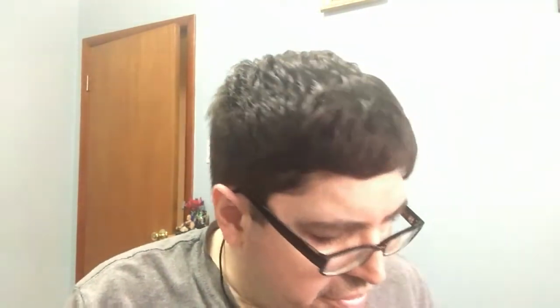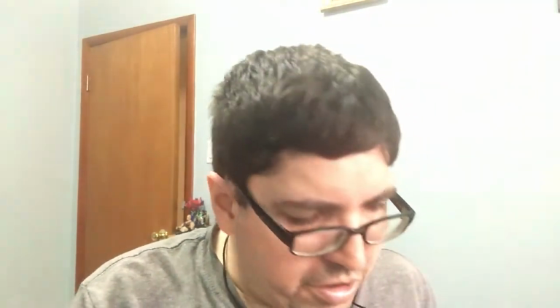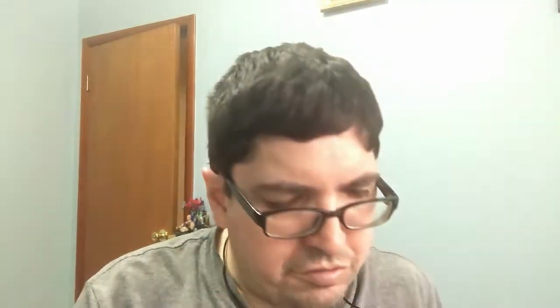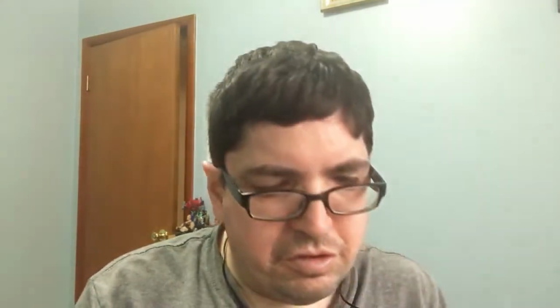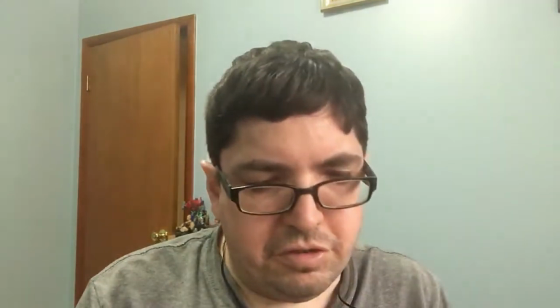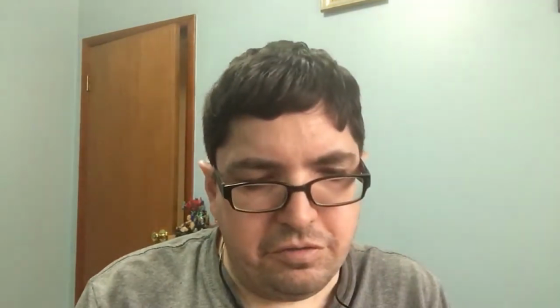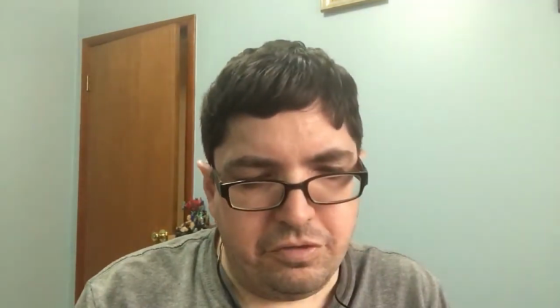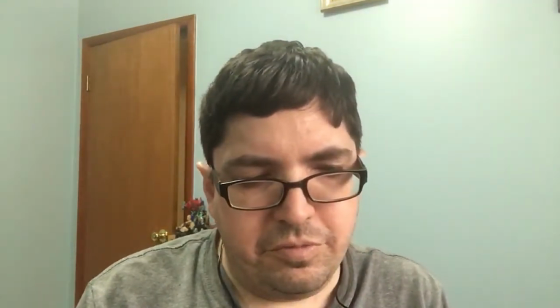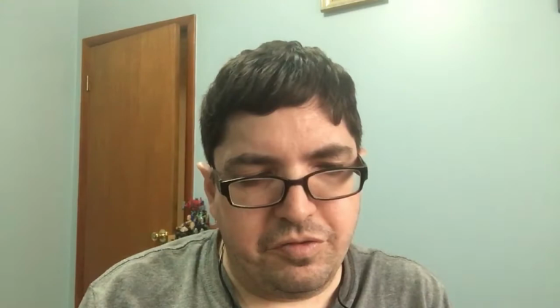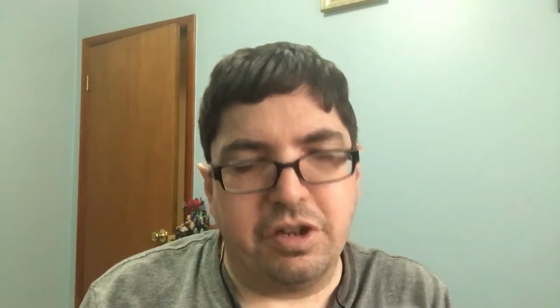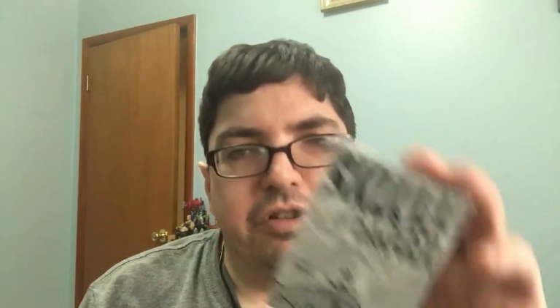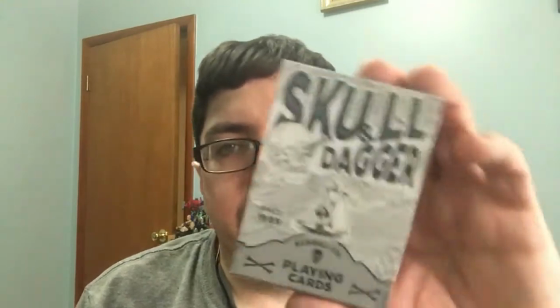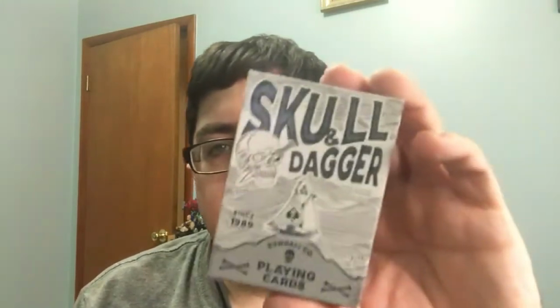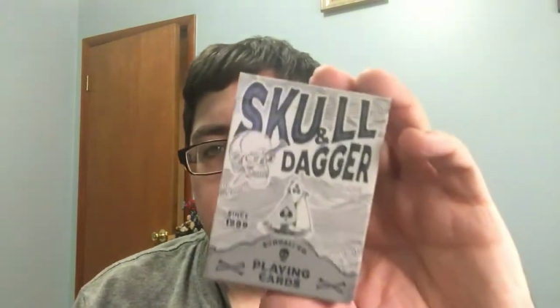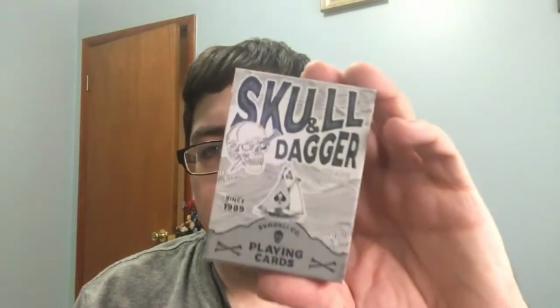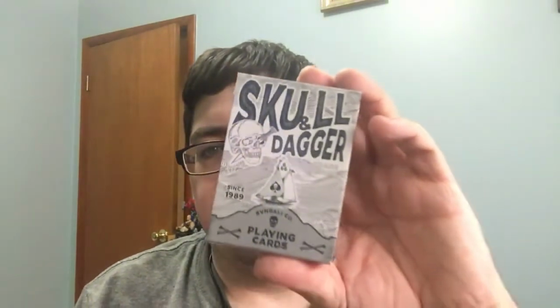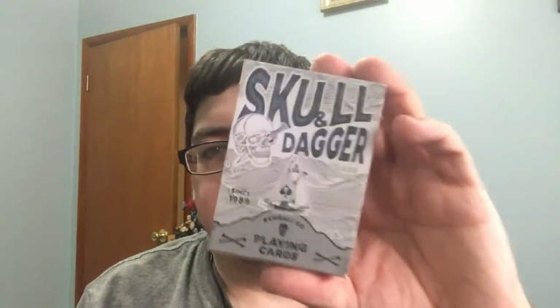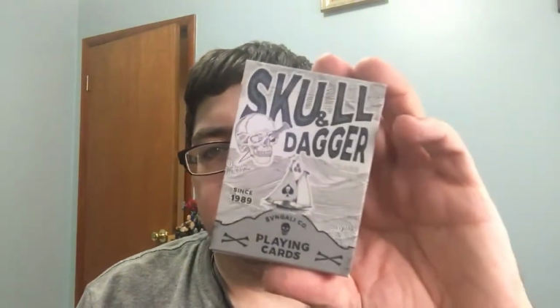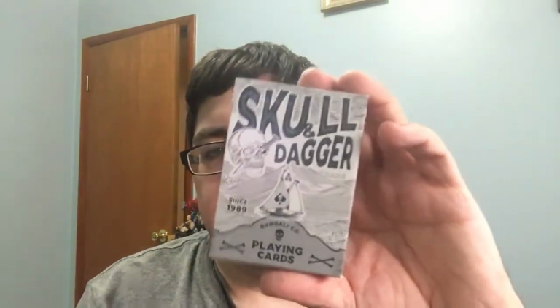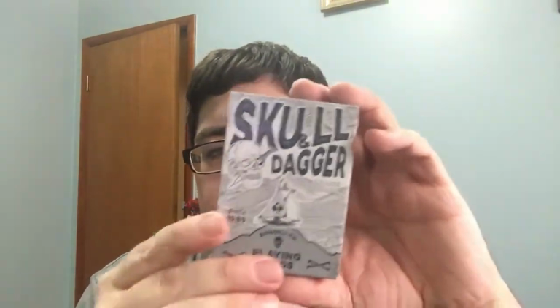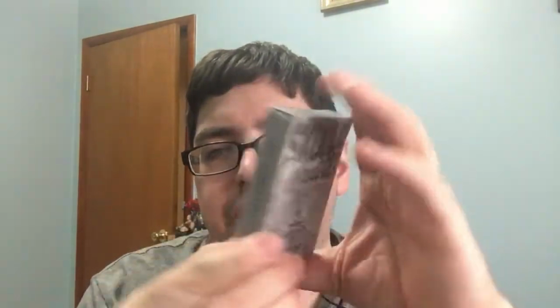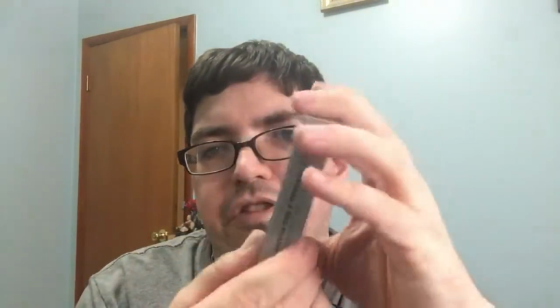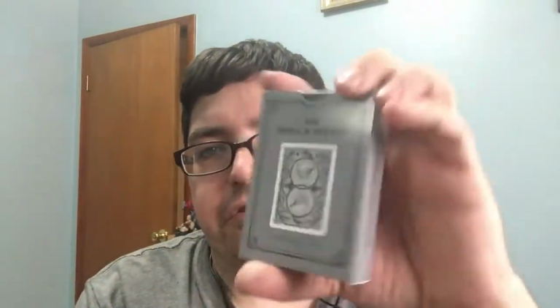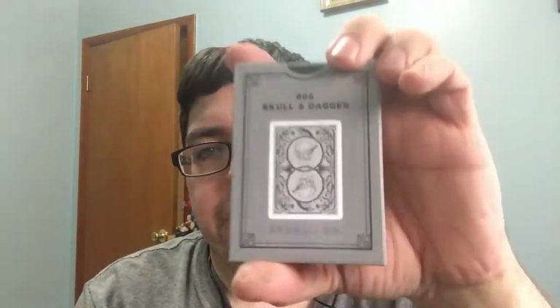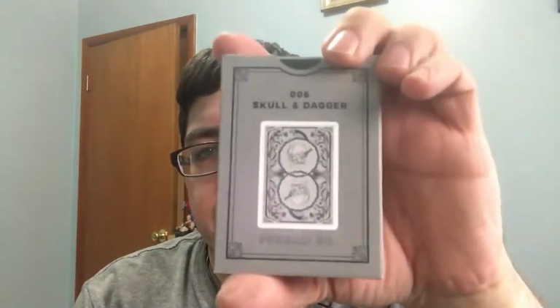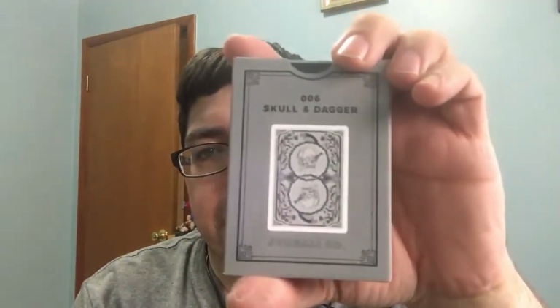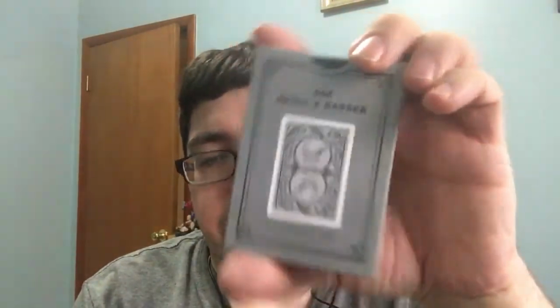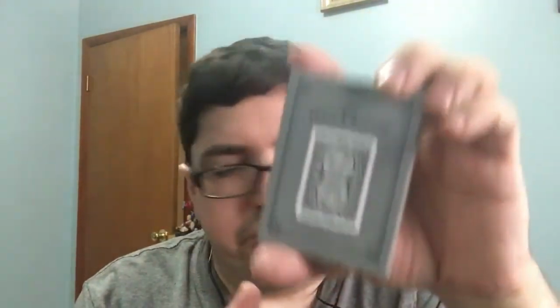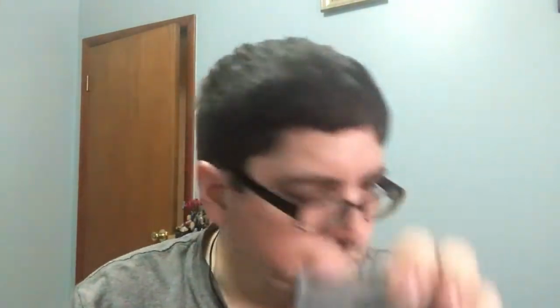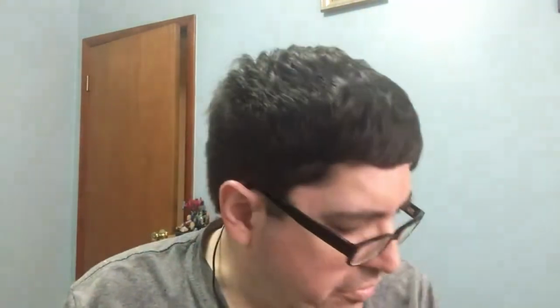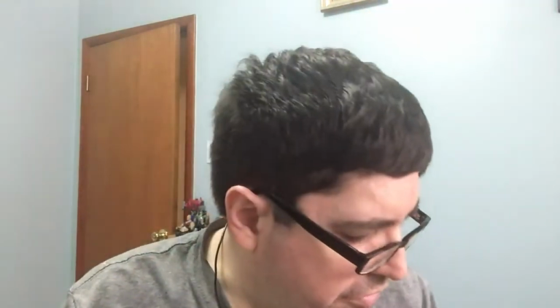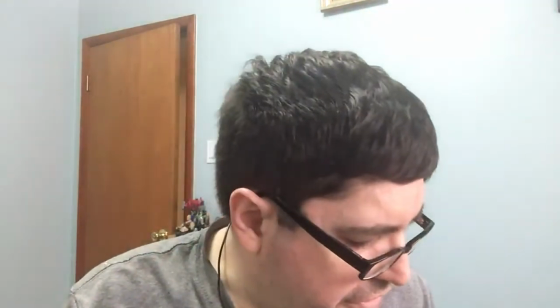And I also got from Stangali Coal, the Skull and Dagger. Nice enough deck.